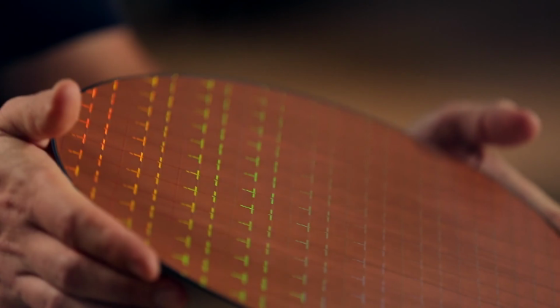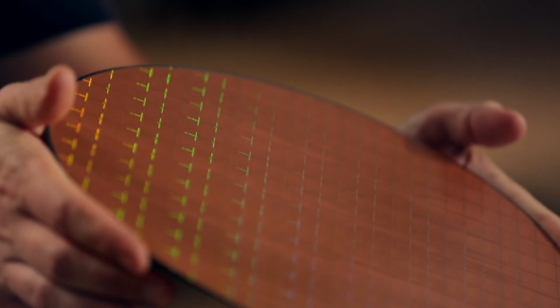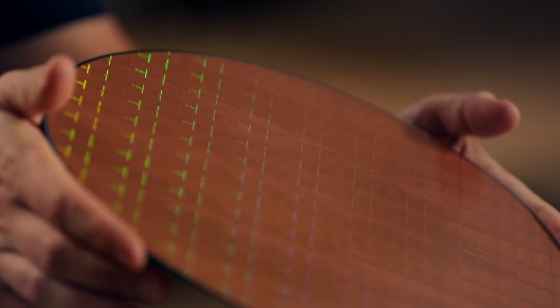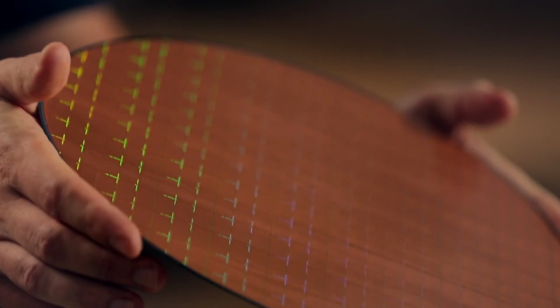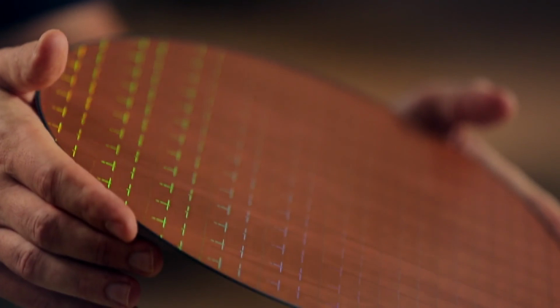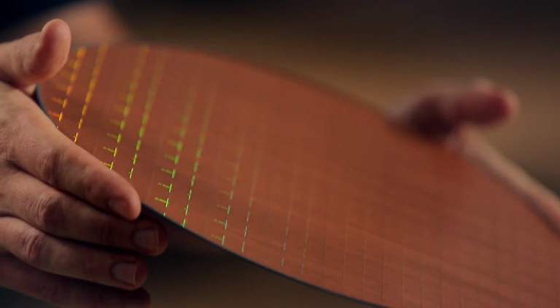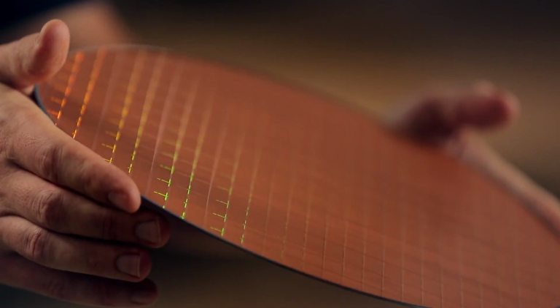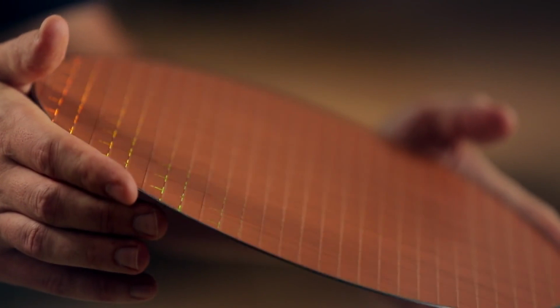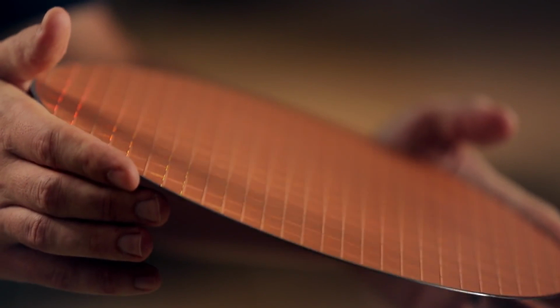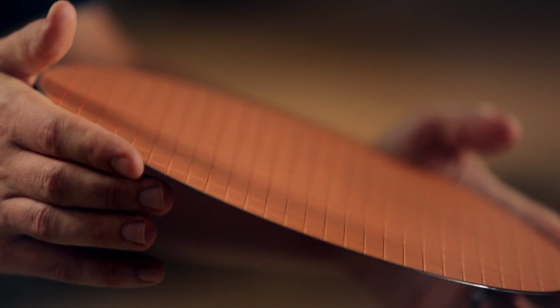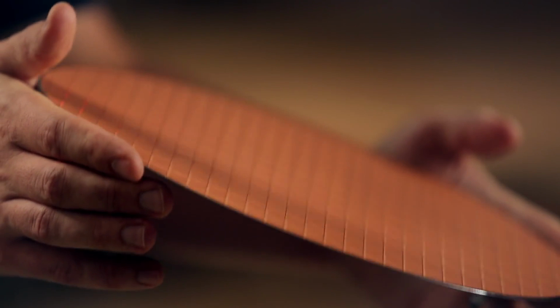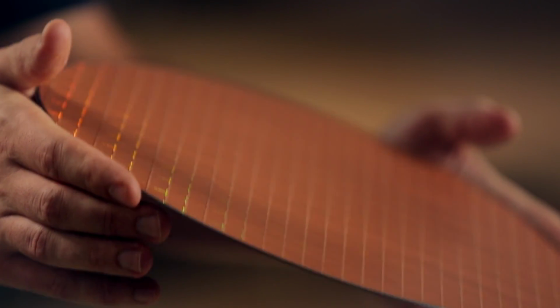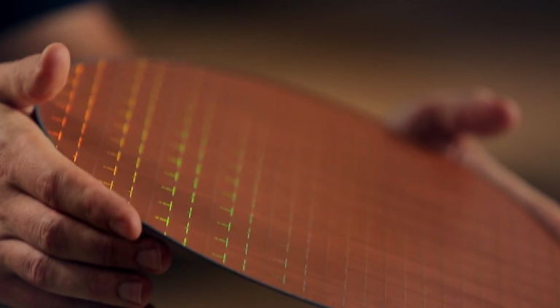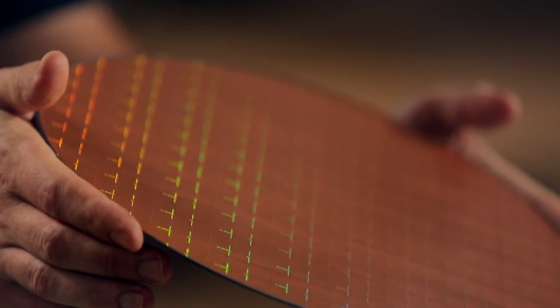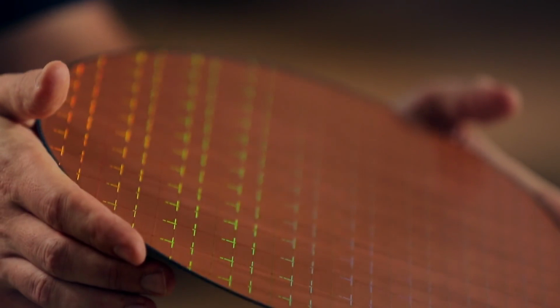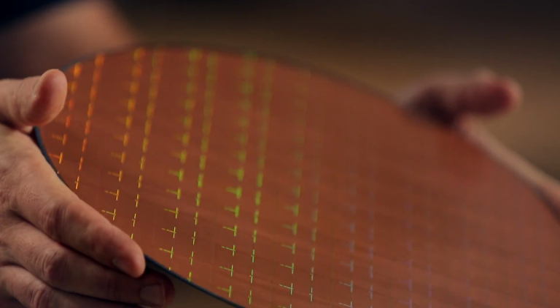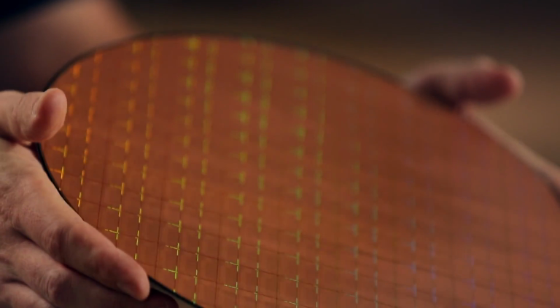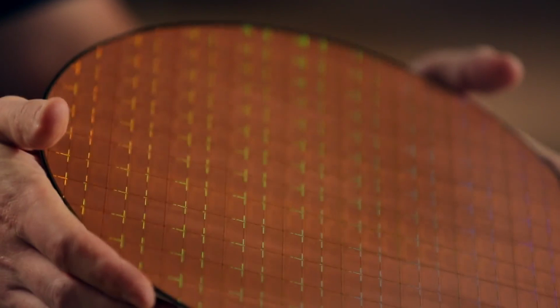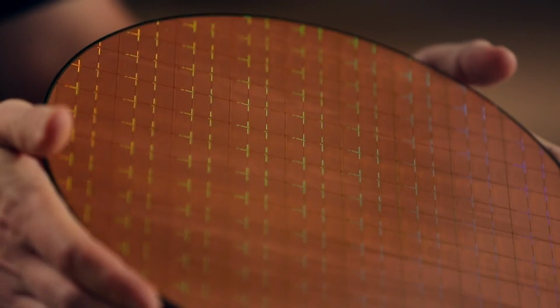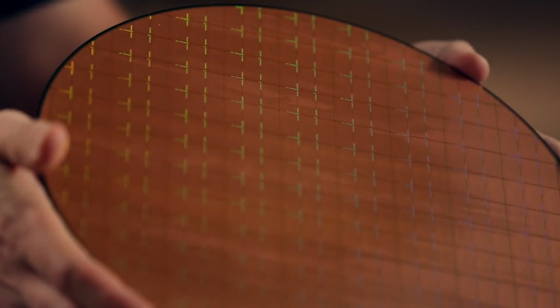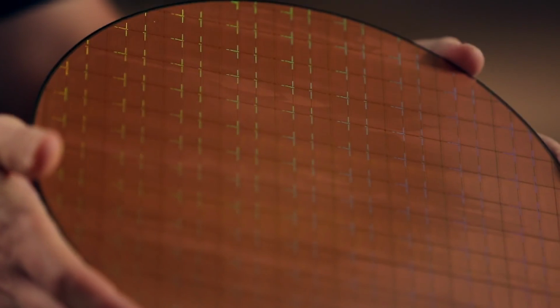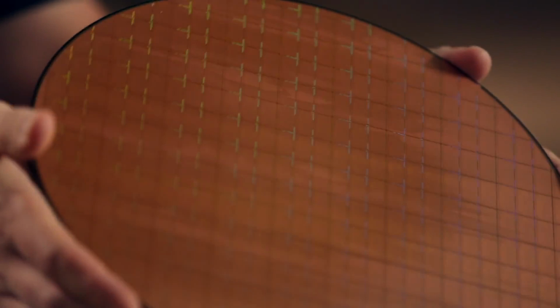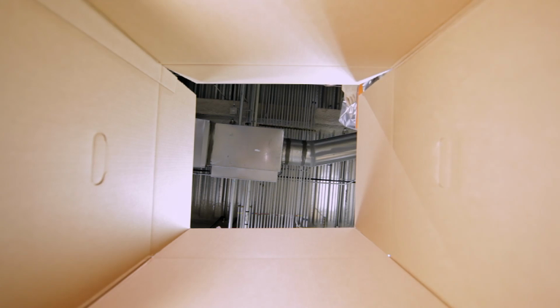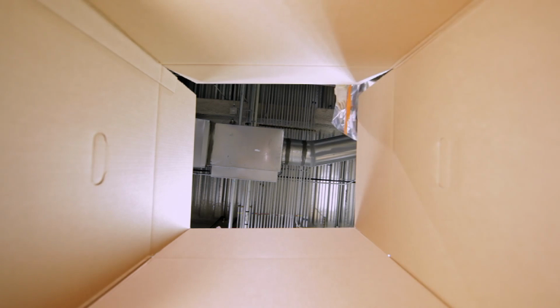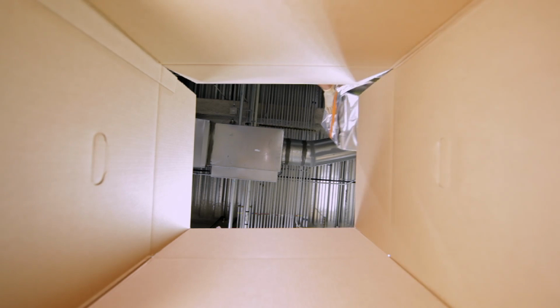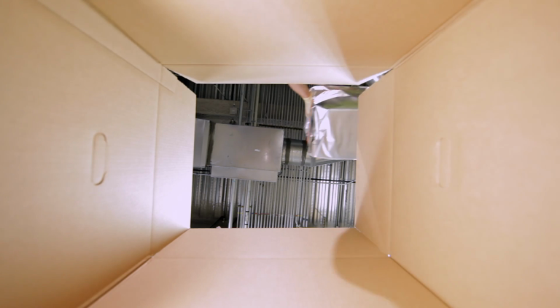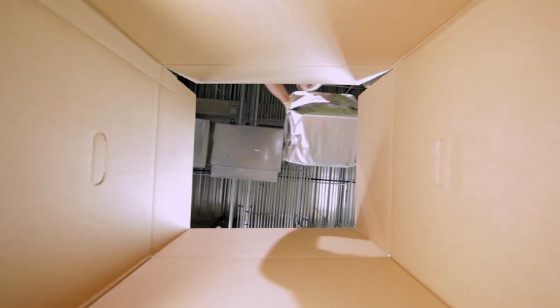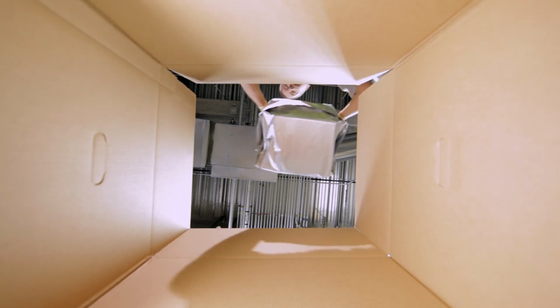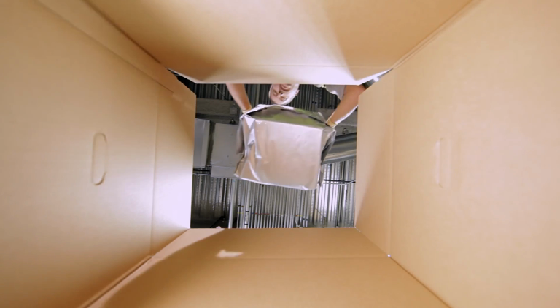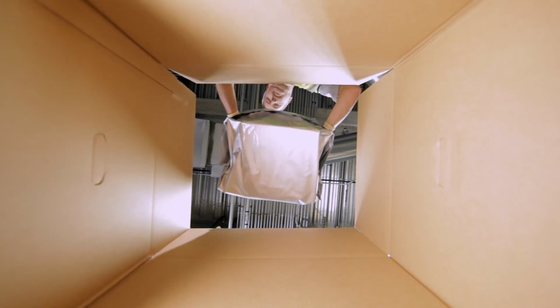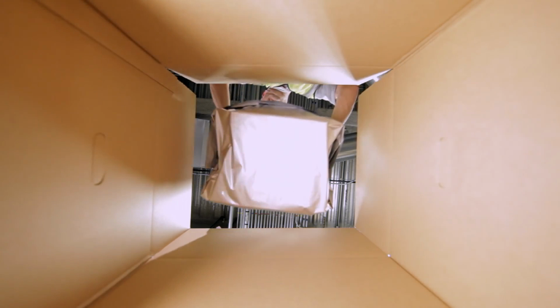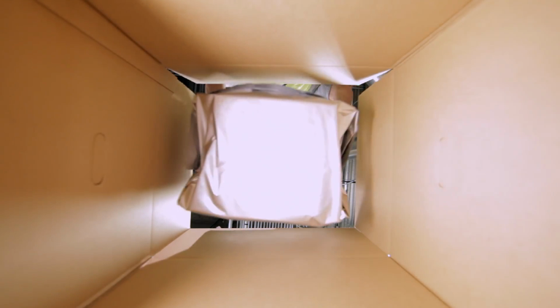As Moore's Law advances and the transistors get smaller, more die fit on a wafer, making it more important to protect the wafer.